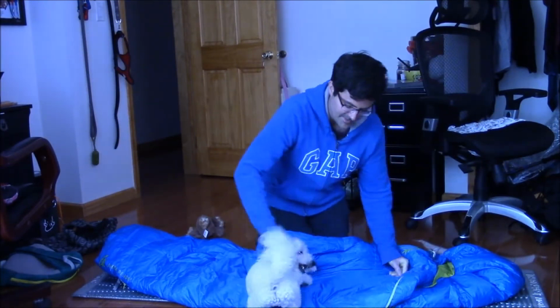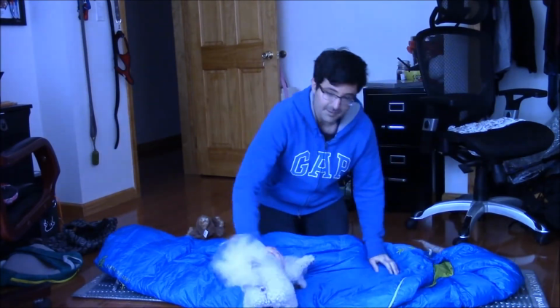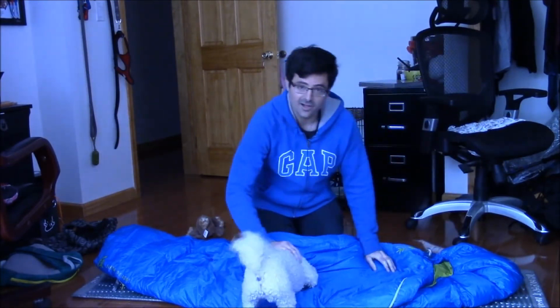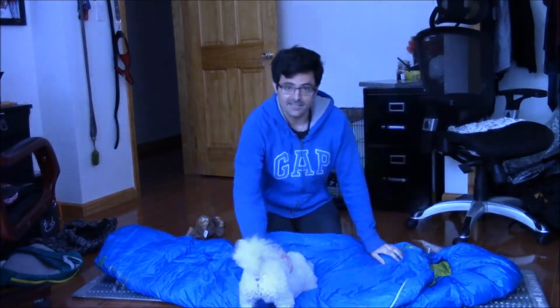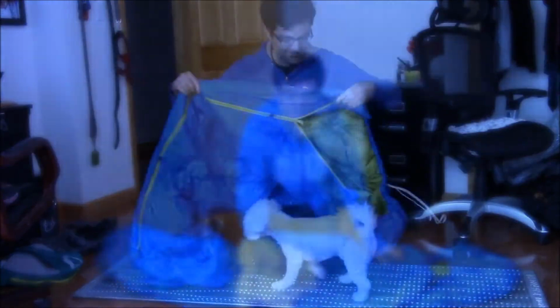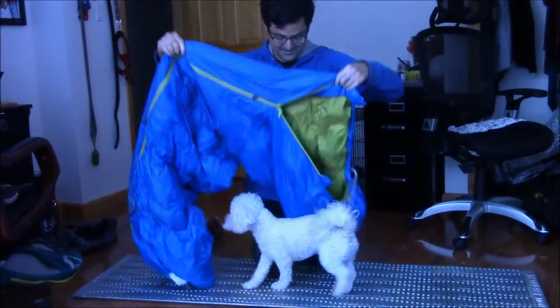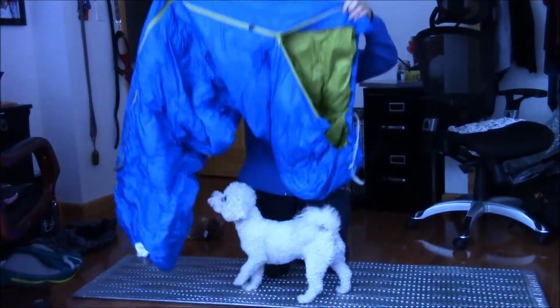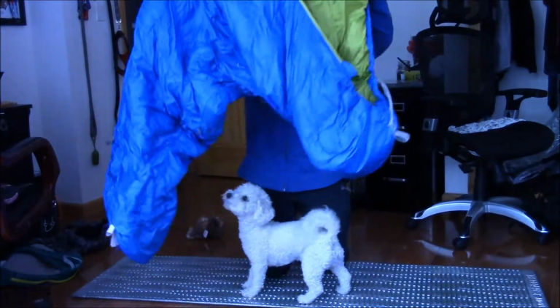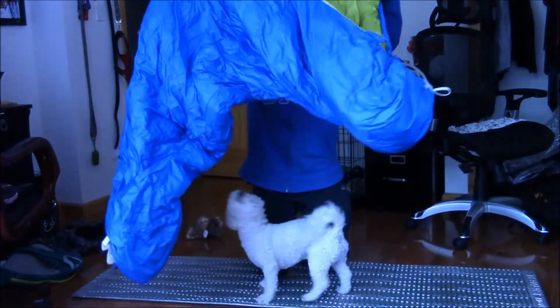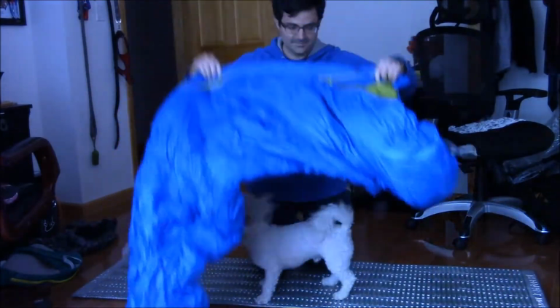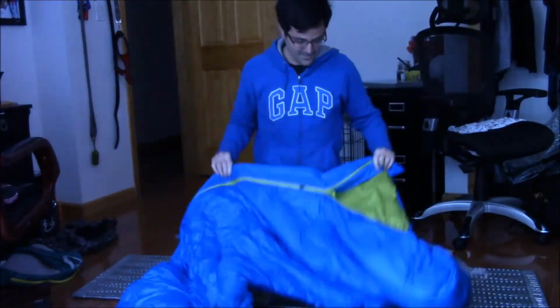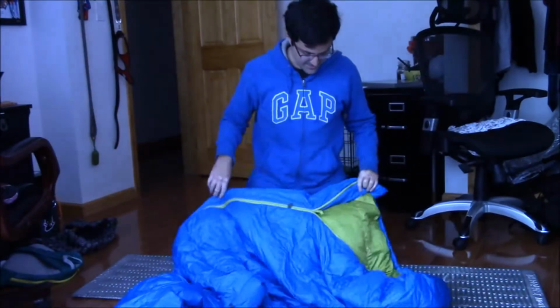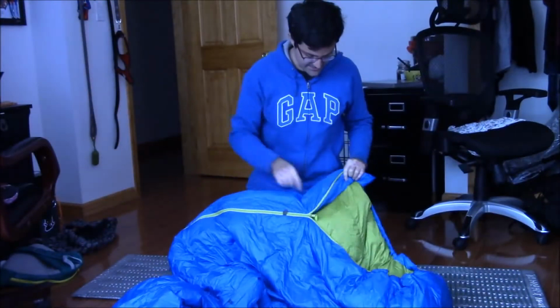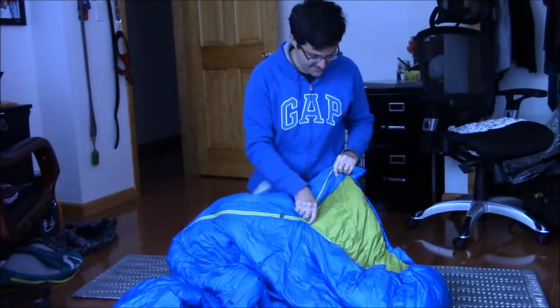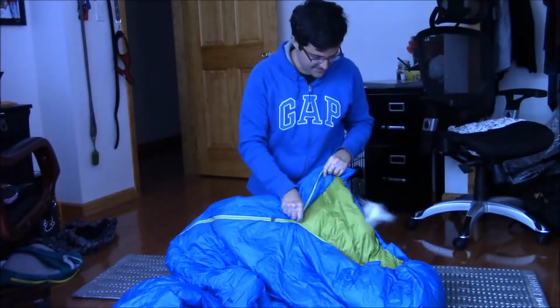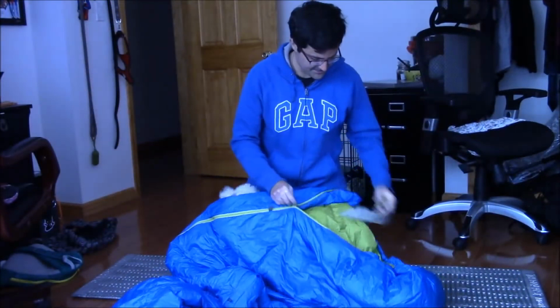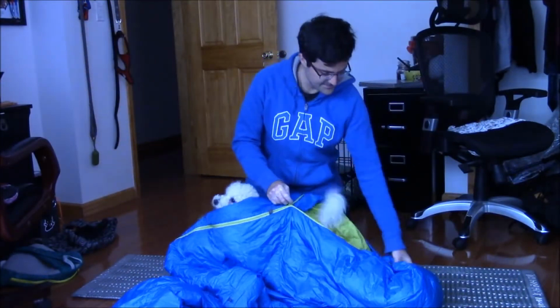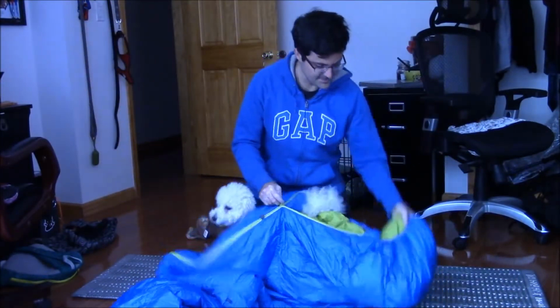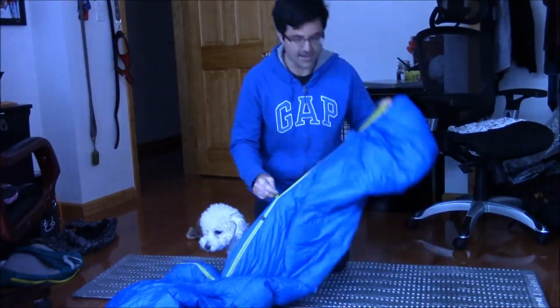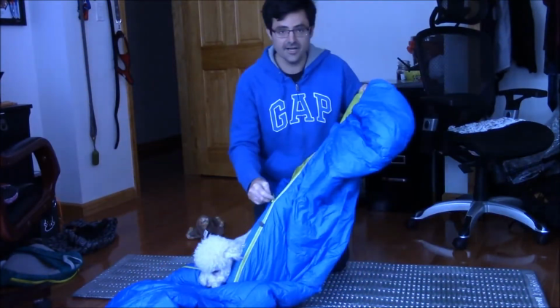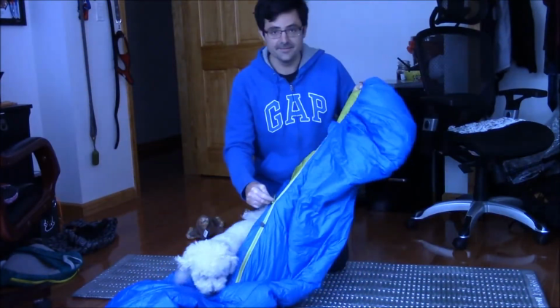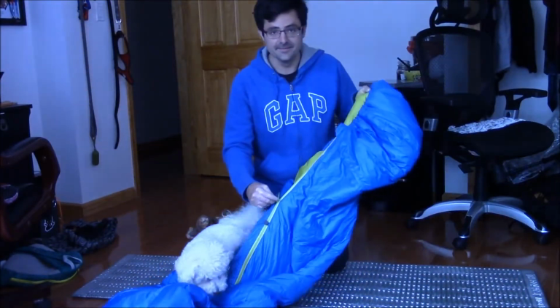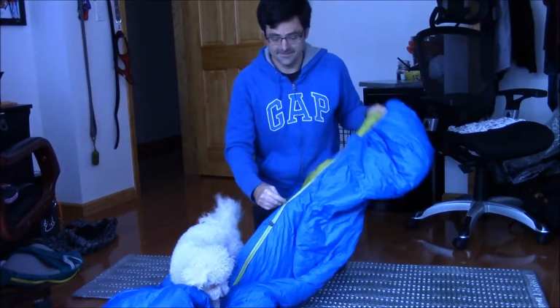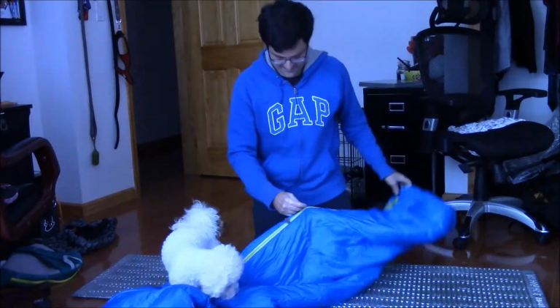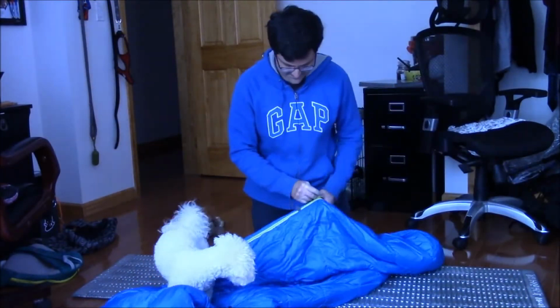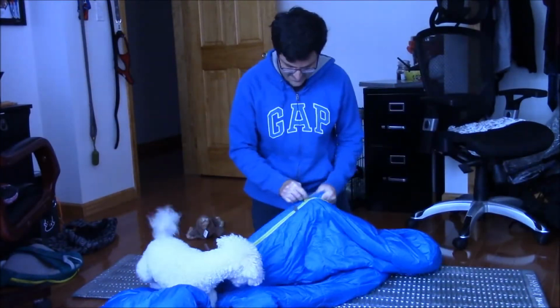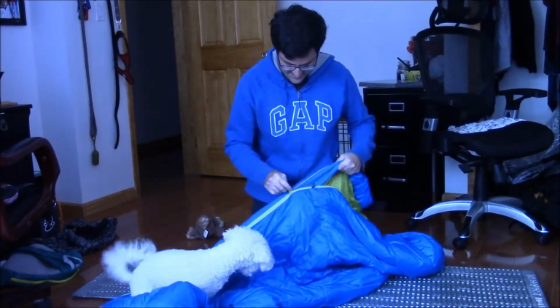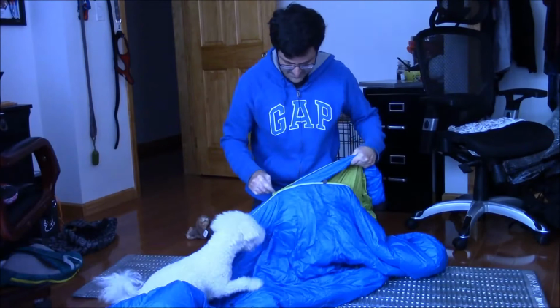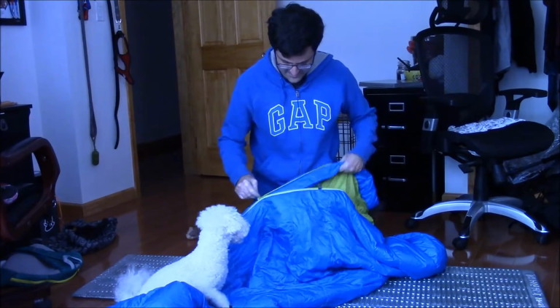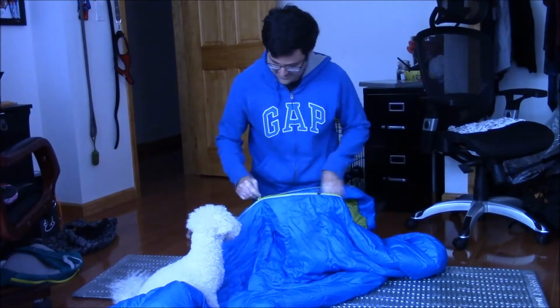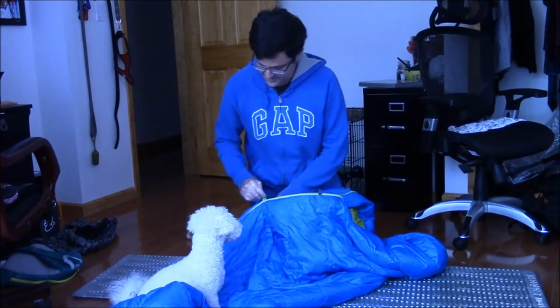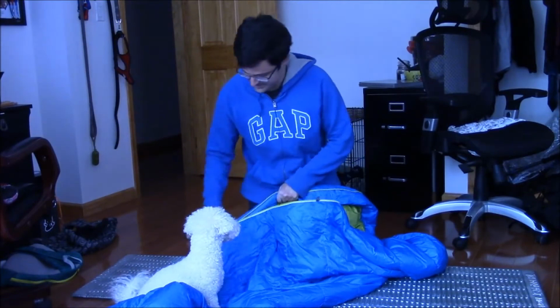My dog likes it. As you can see here, it's got a hood. It's got a zipper going down the middle here.